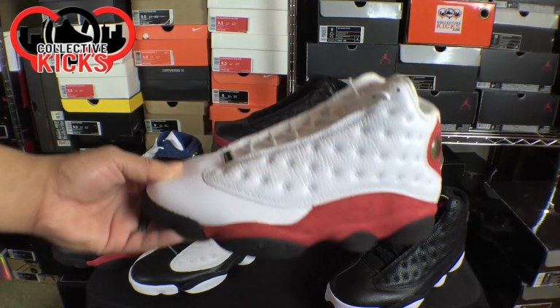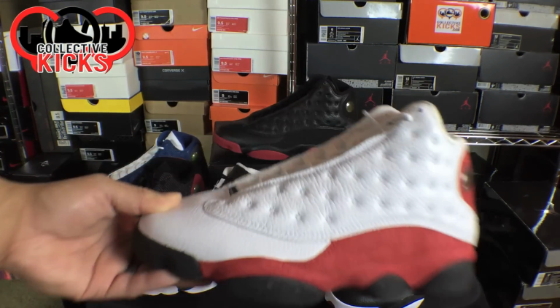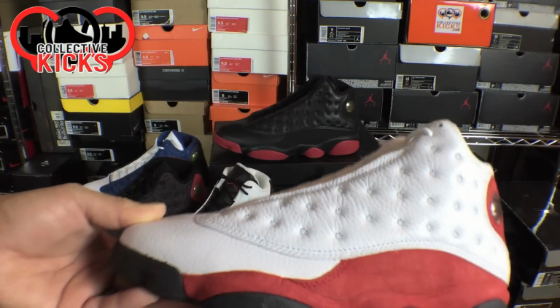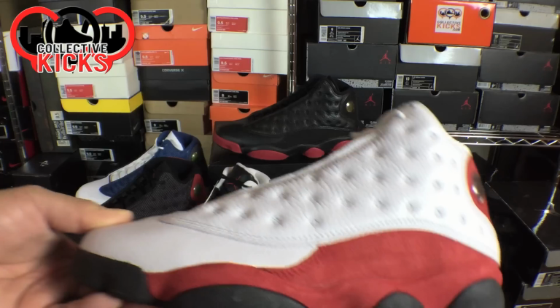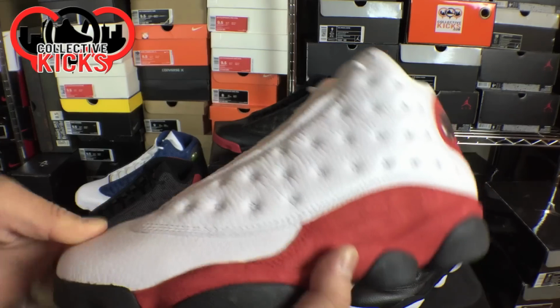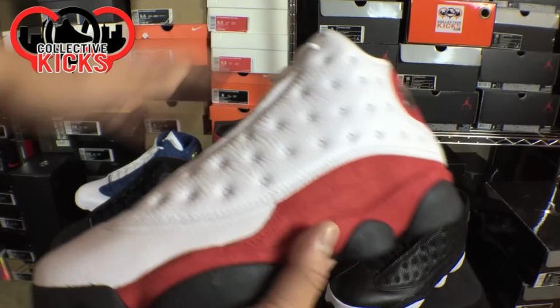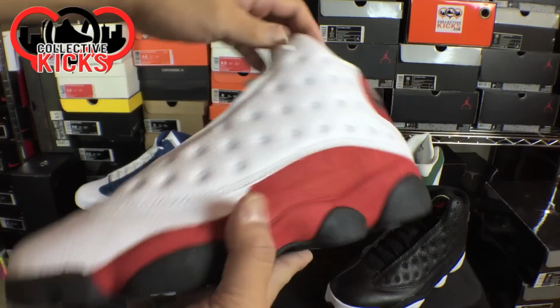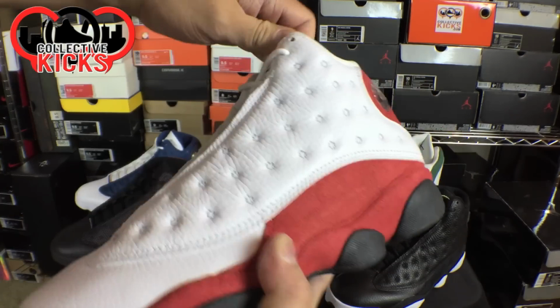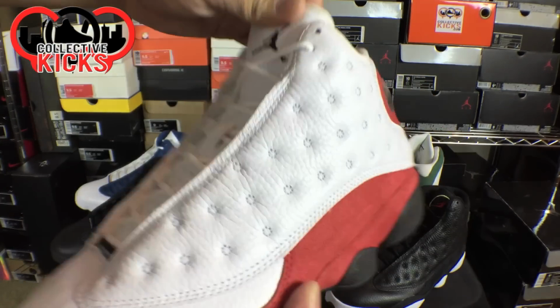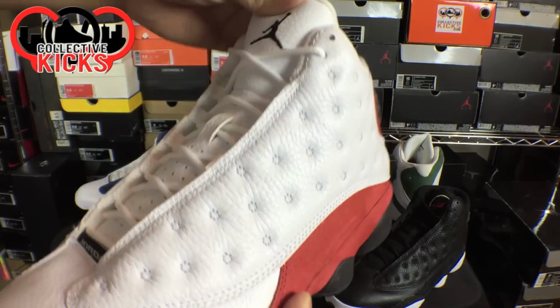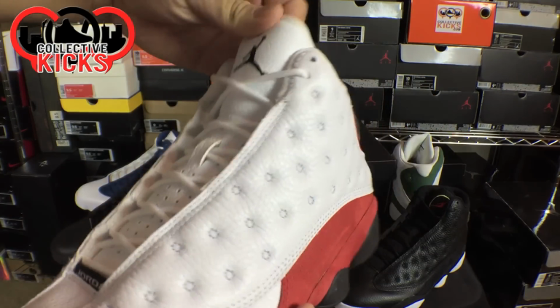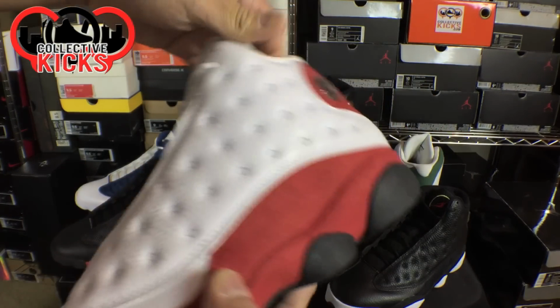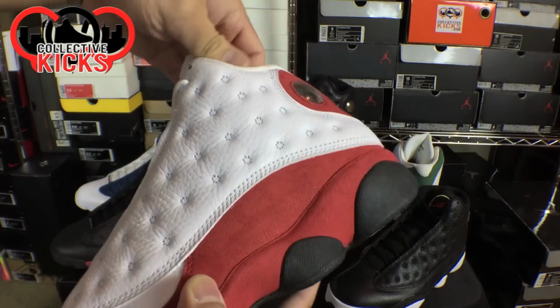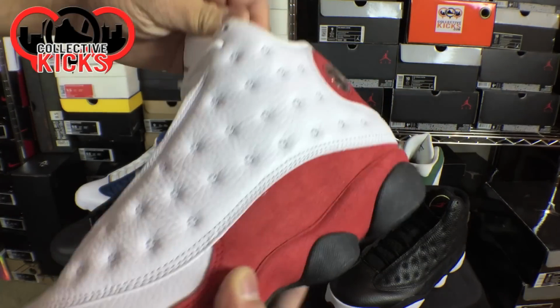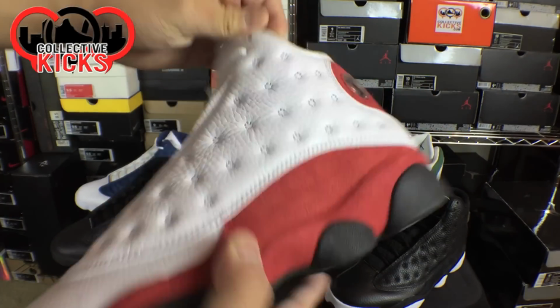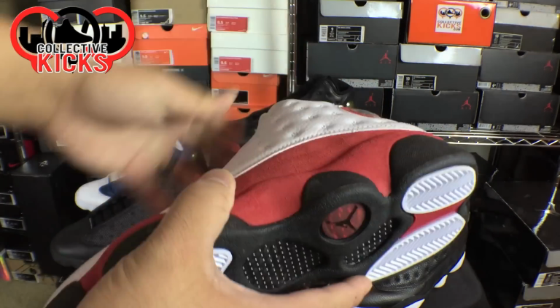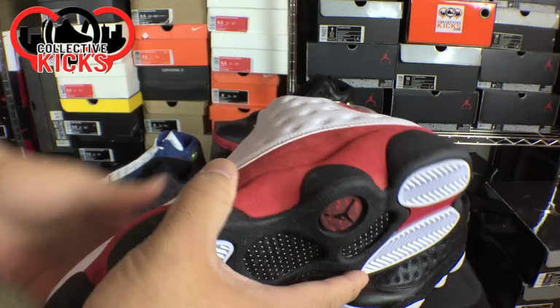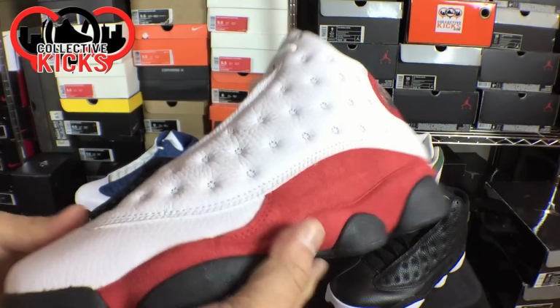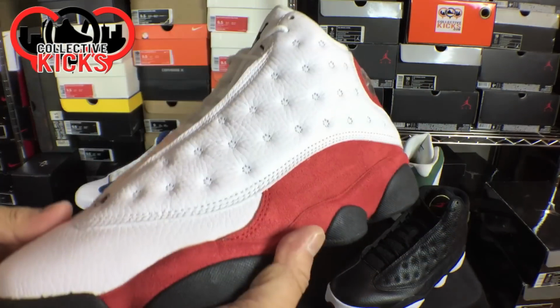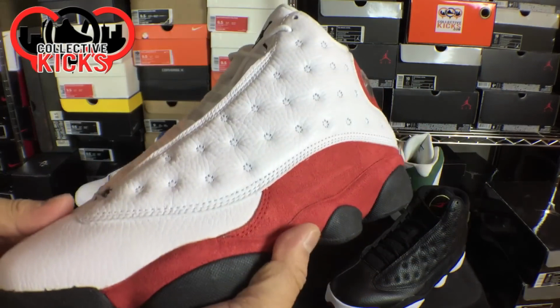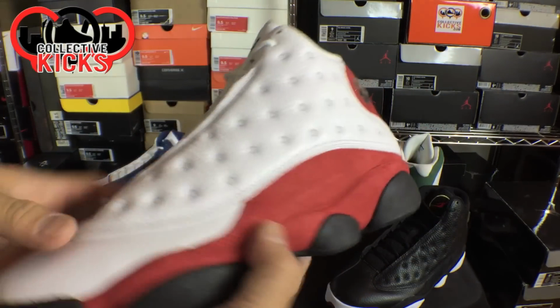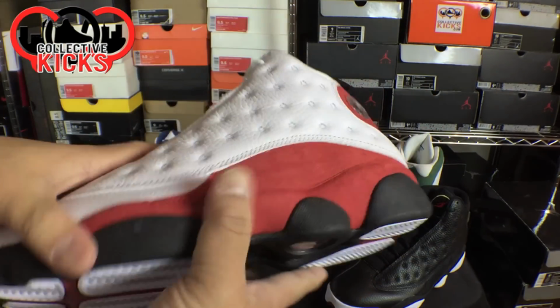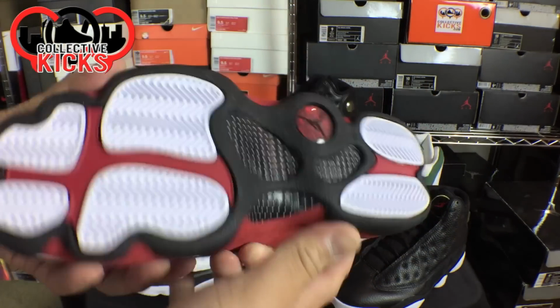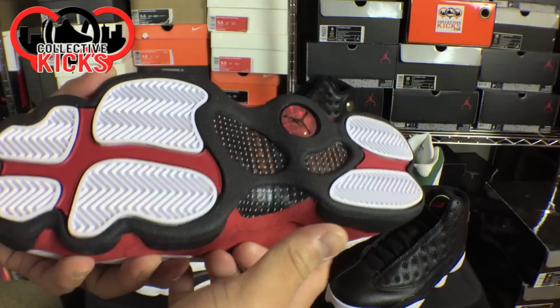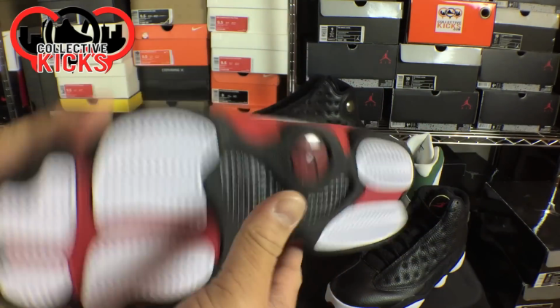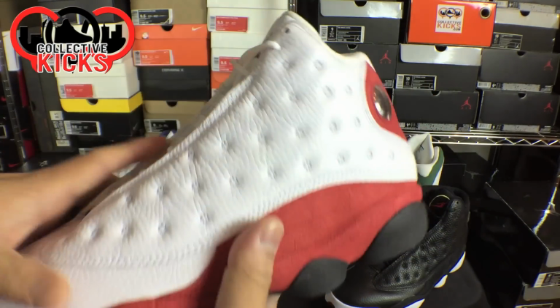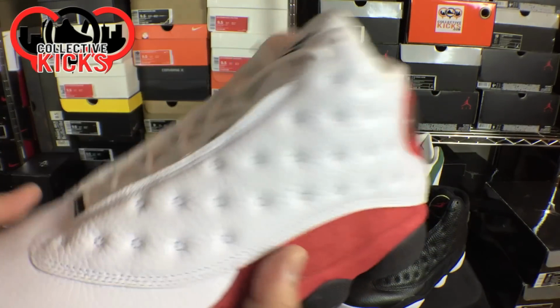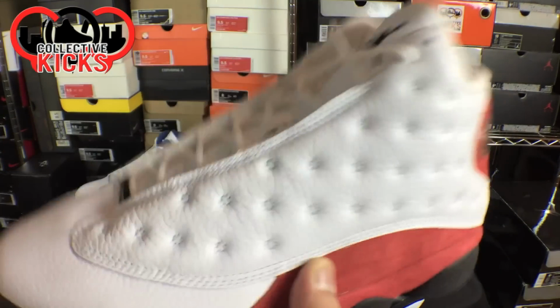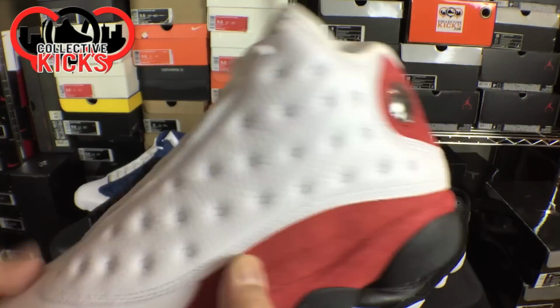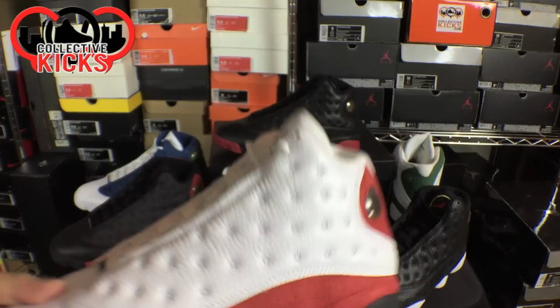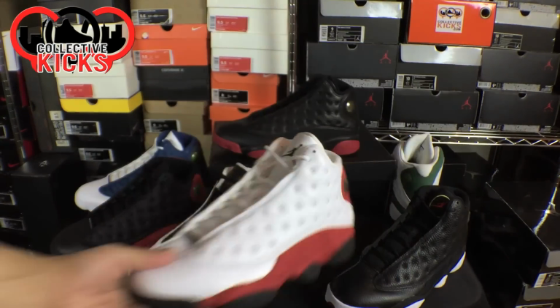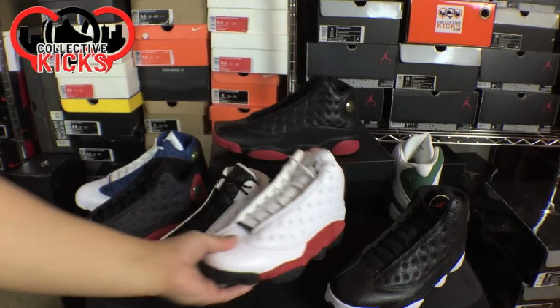These ones are probably my favorite ones. I had these ones way back in the day as well, and I don't know — these are just one of my favorite ones.